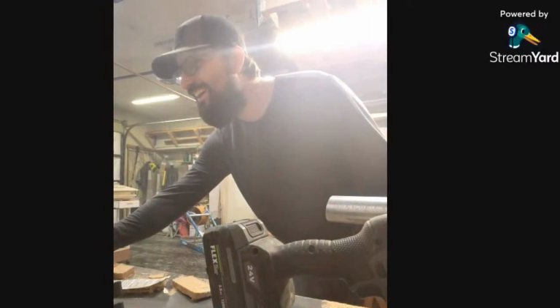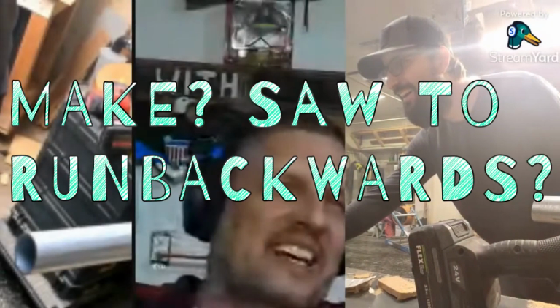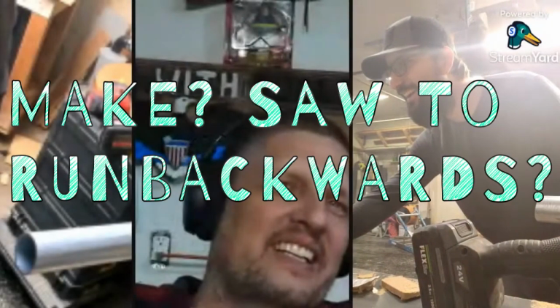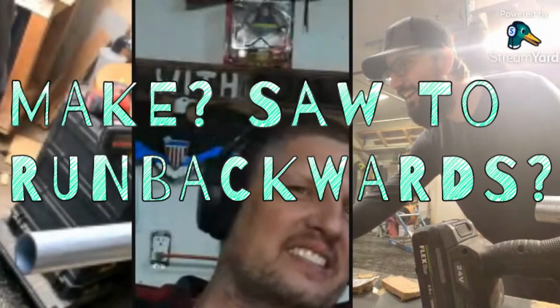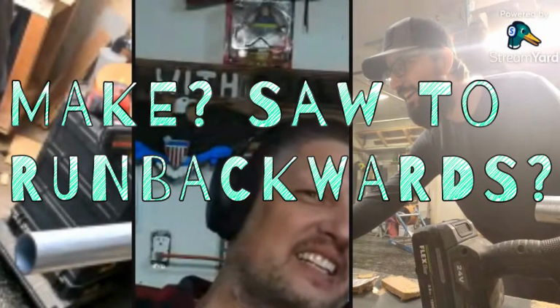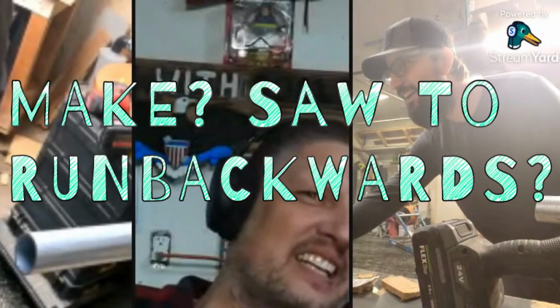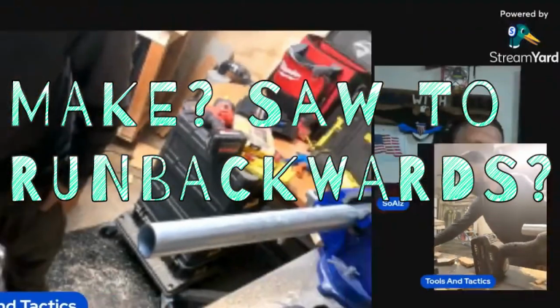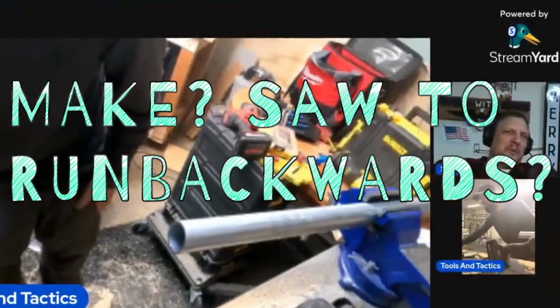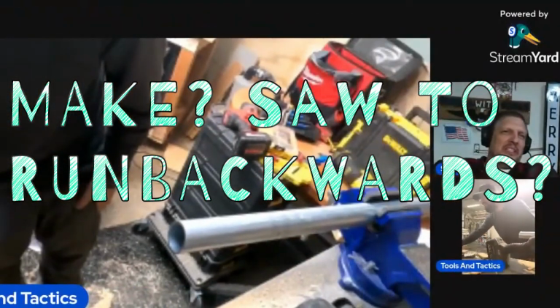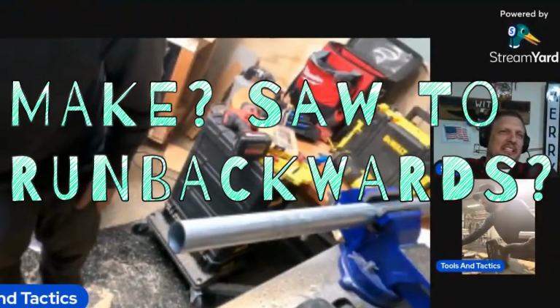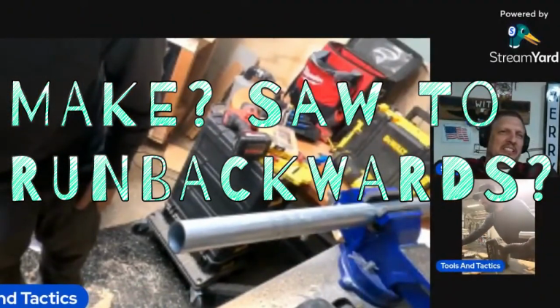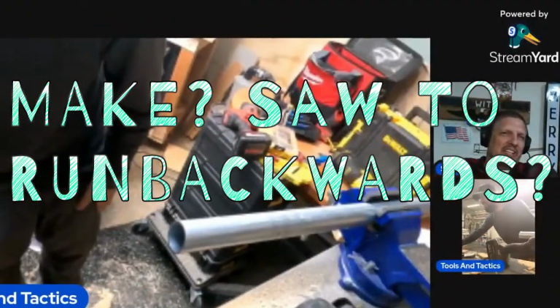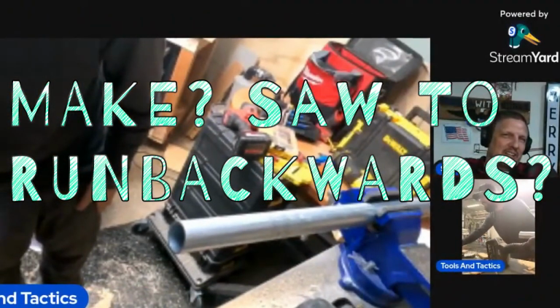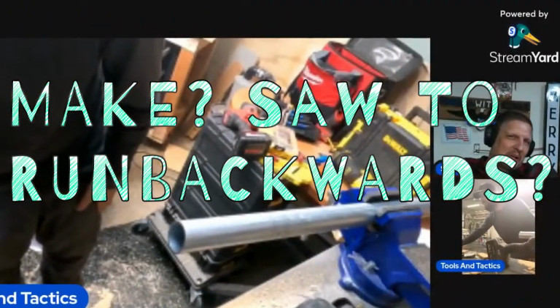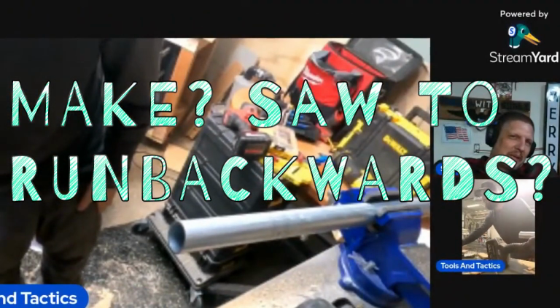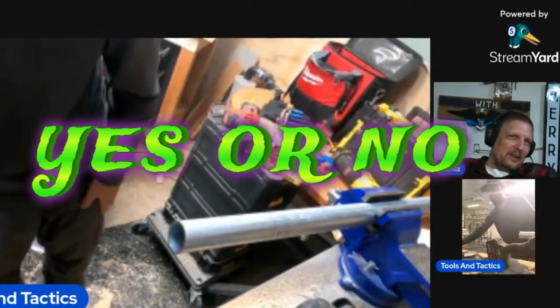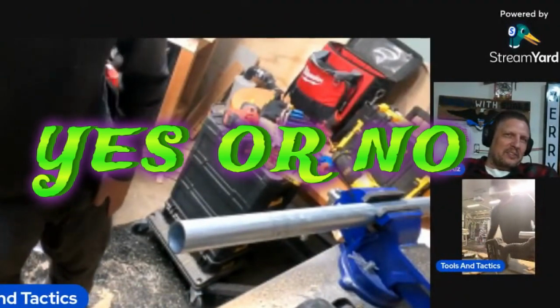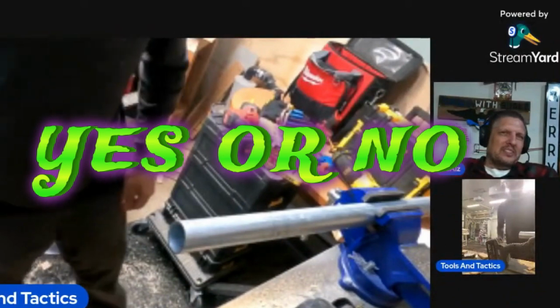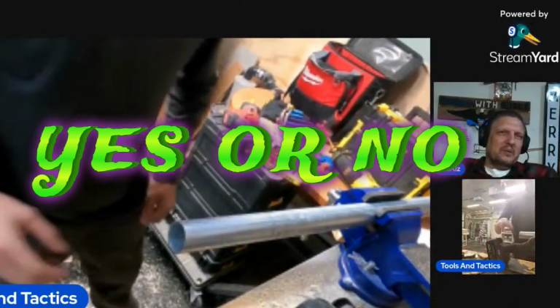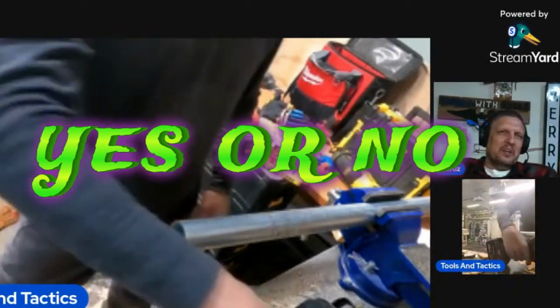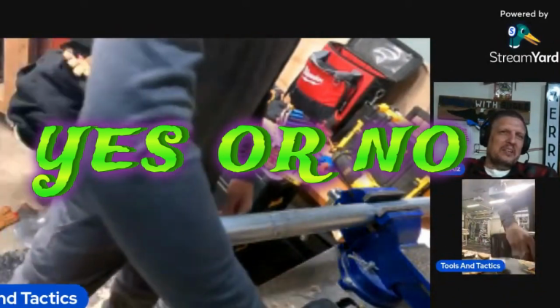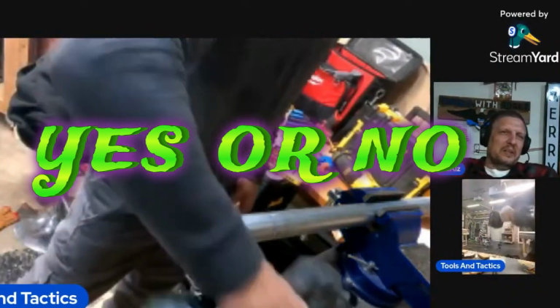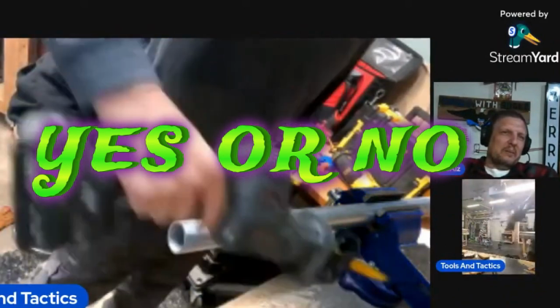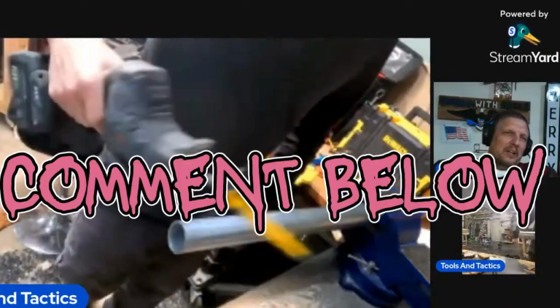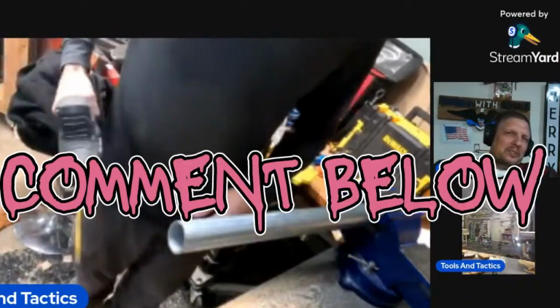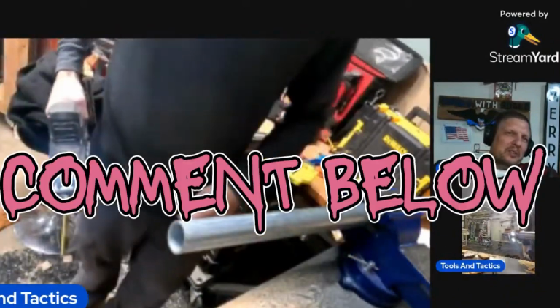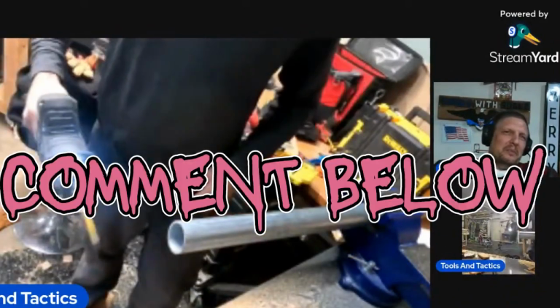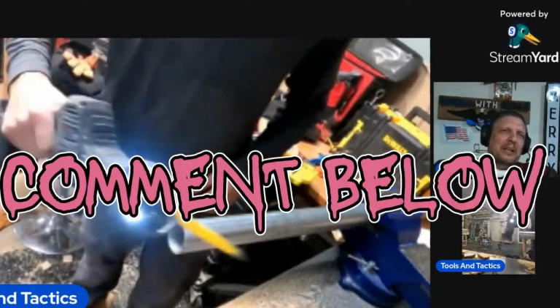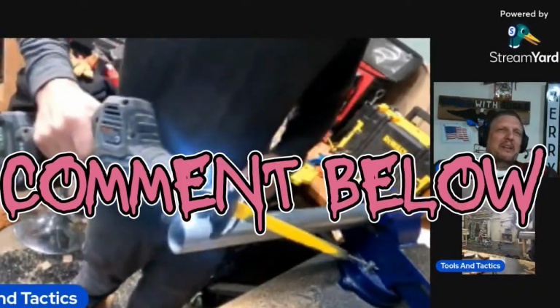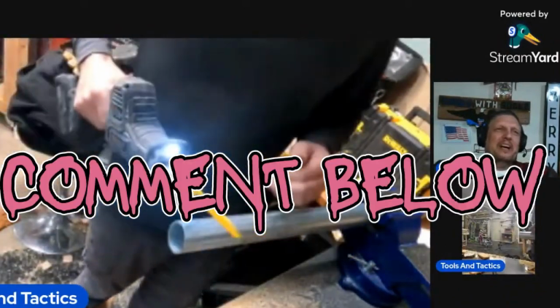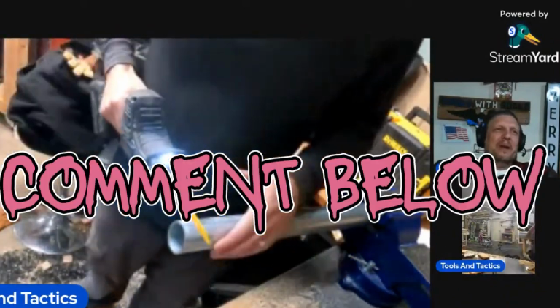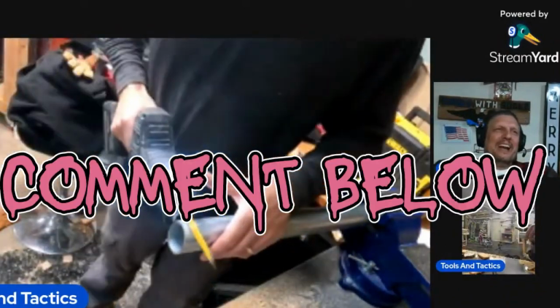Next Thursday: Taxis proves he can get a saw to run backwards and cut wood by also turning the blade around backwards.